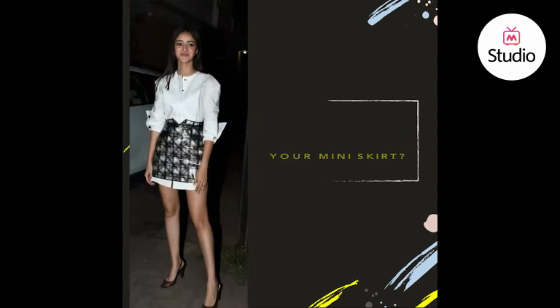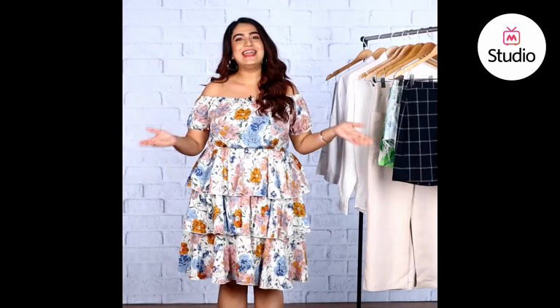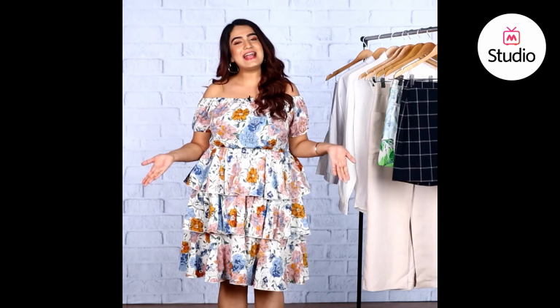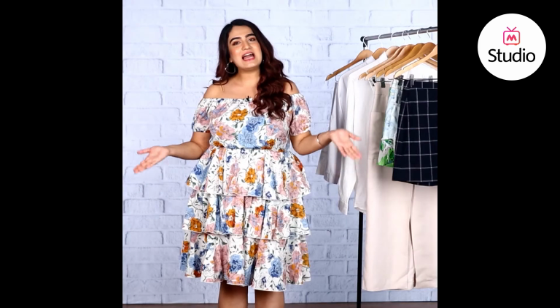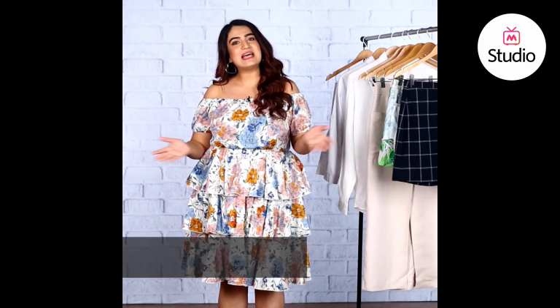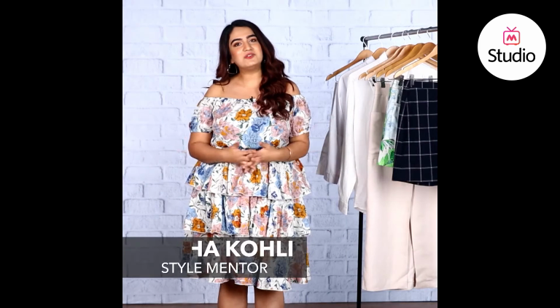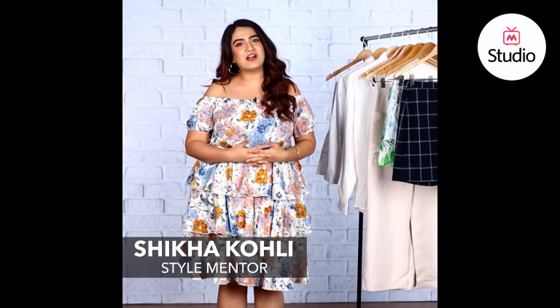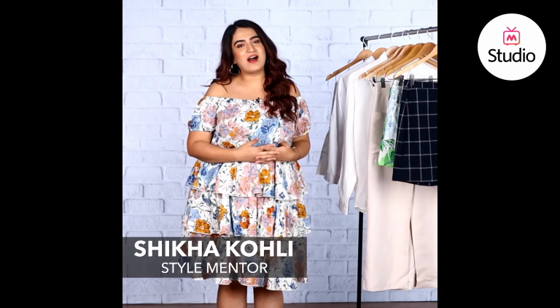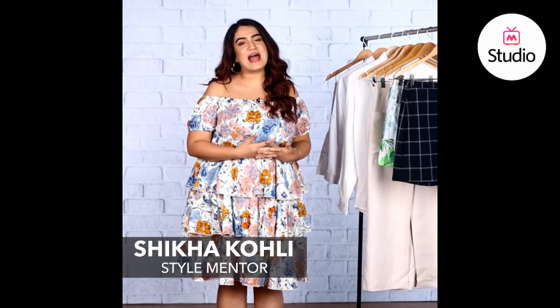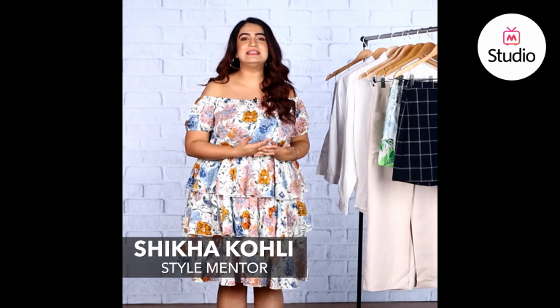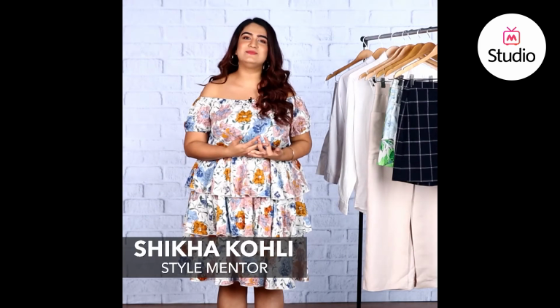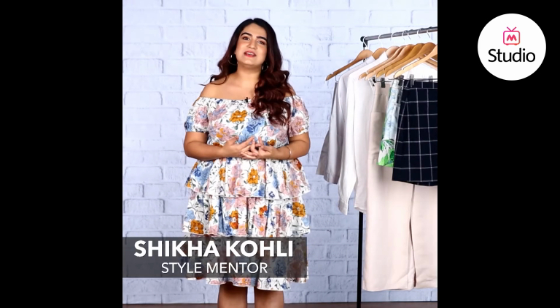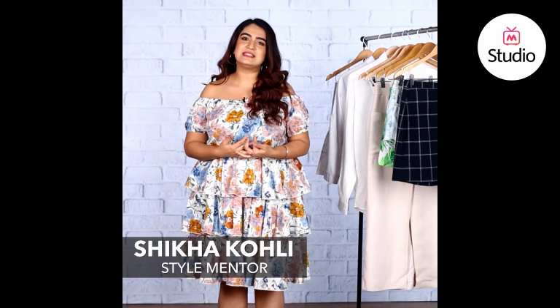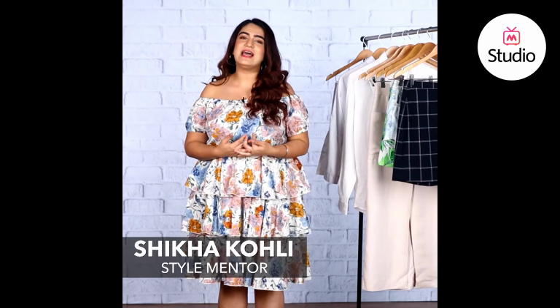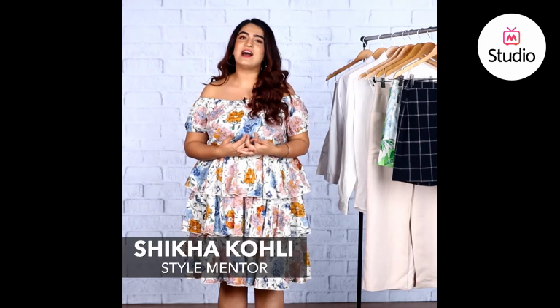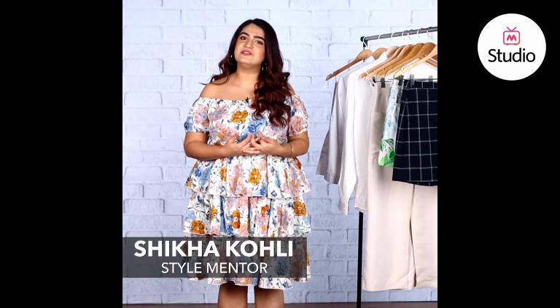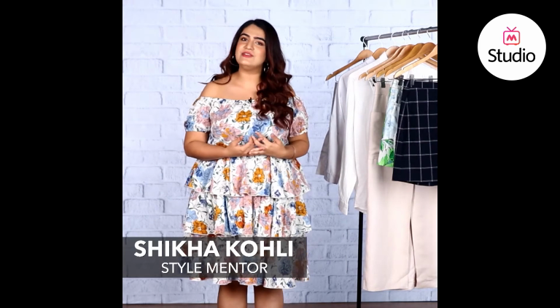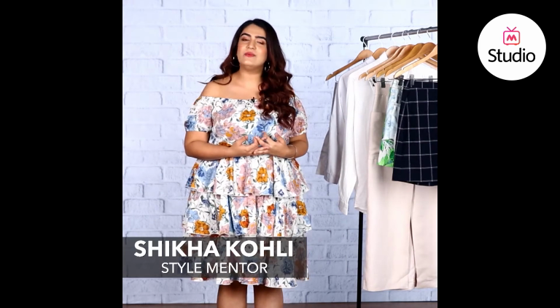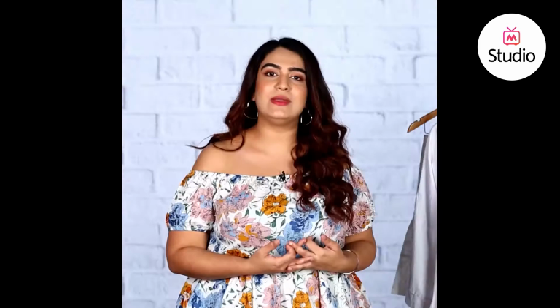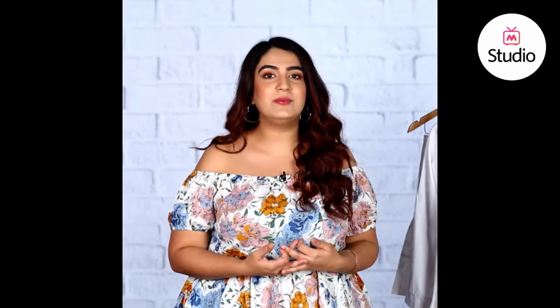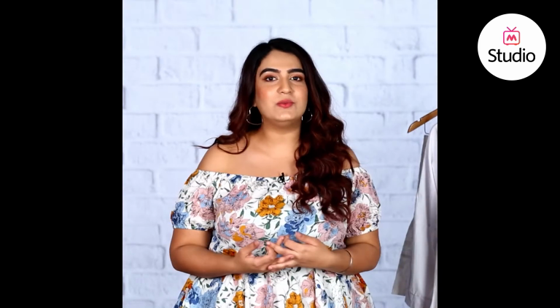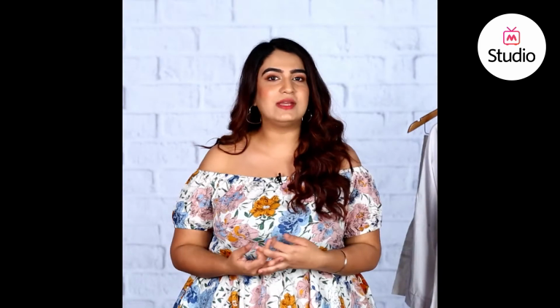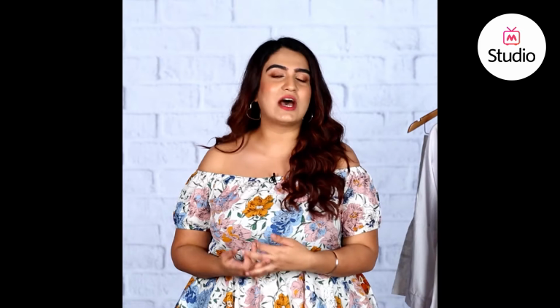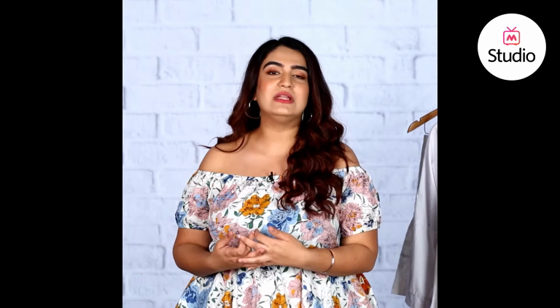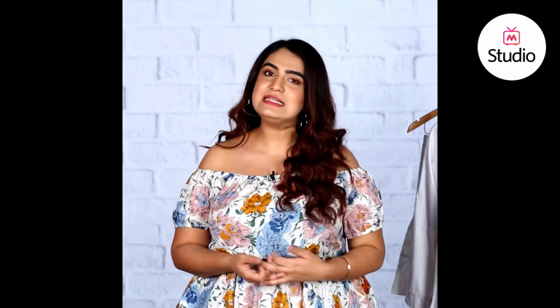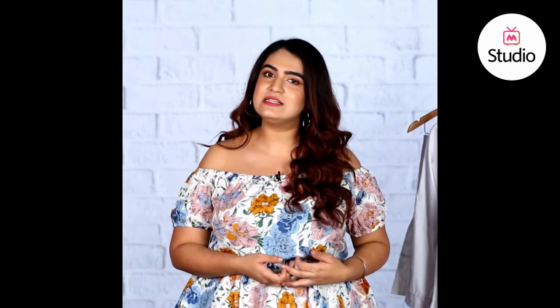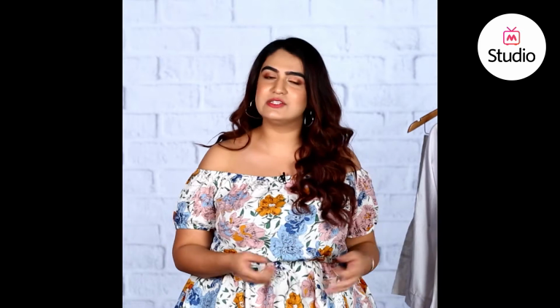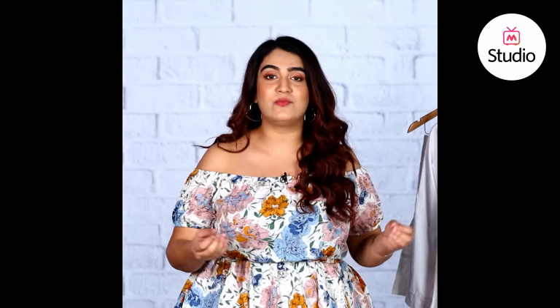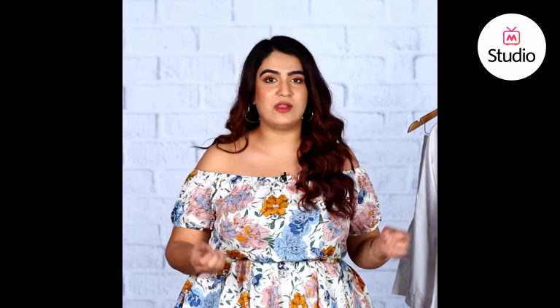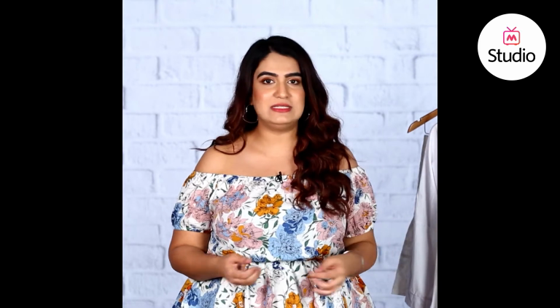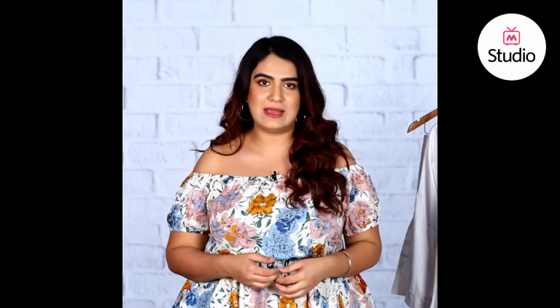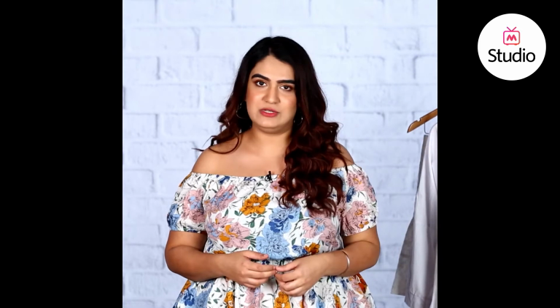Hey guys, I'm Shakha and this is B-Town Style Under 3, where we help you break down the latest looks of Bollywood celebrities.